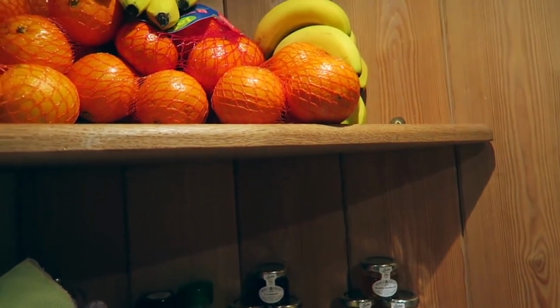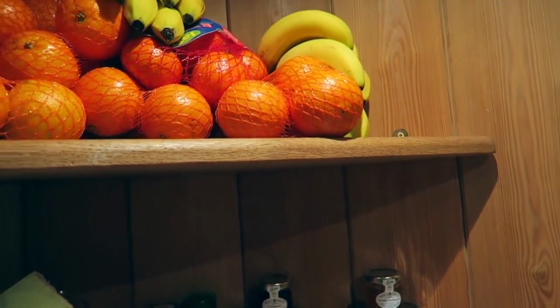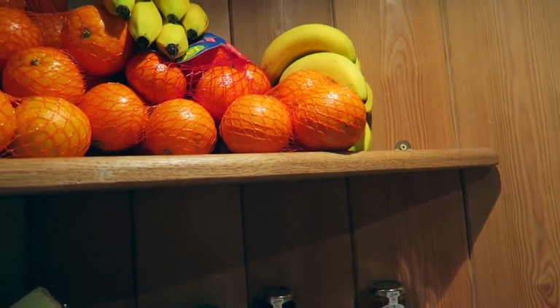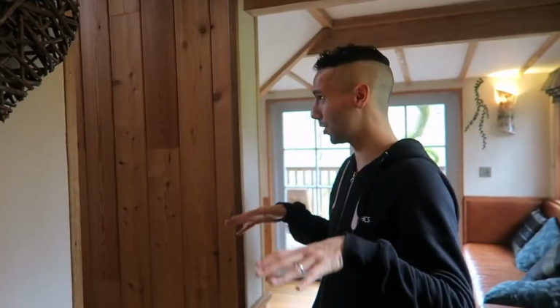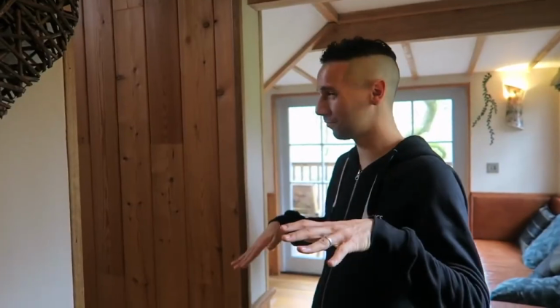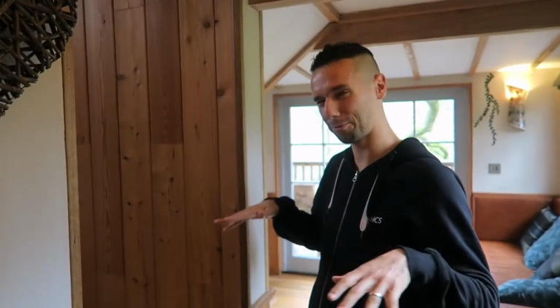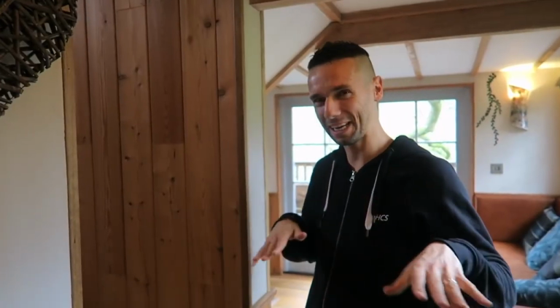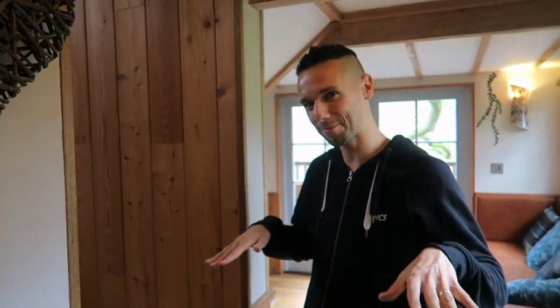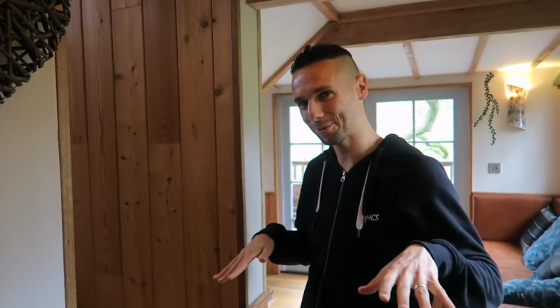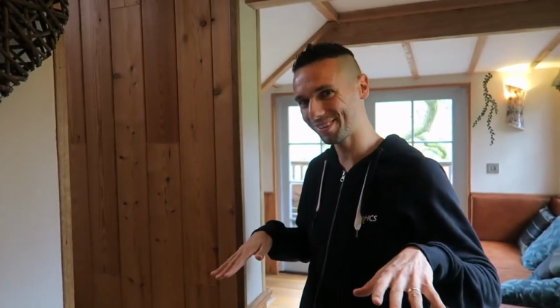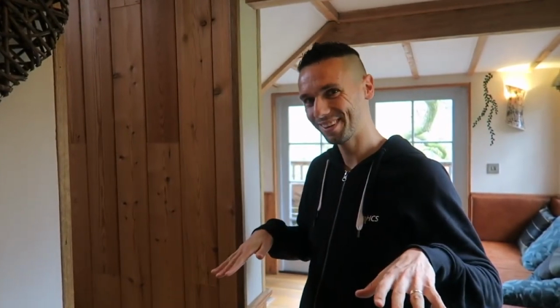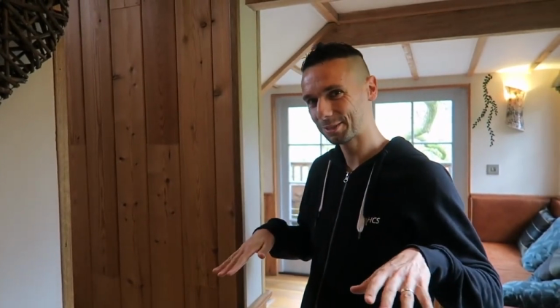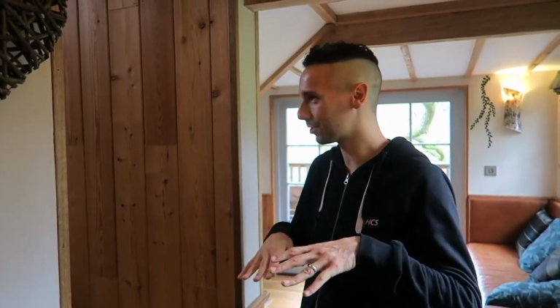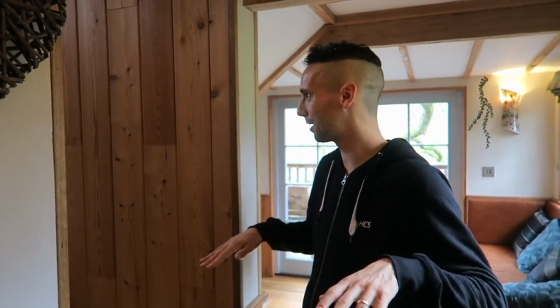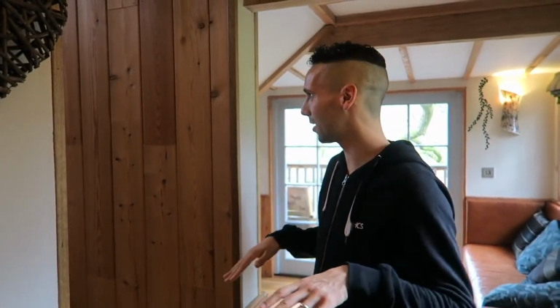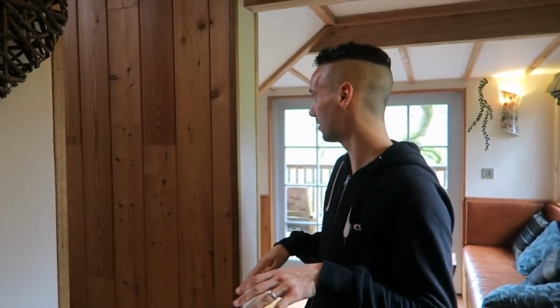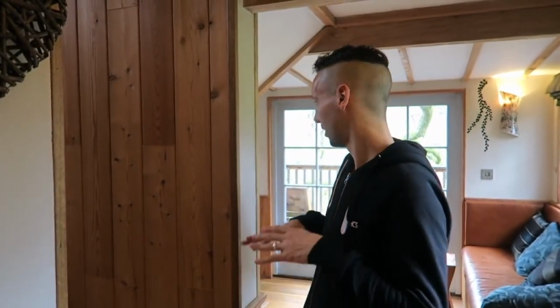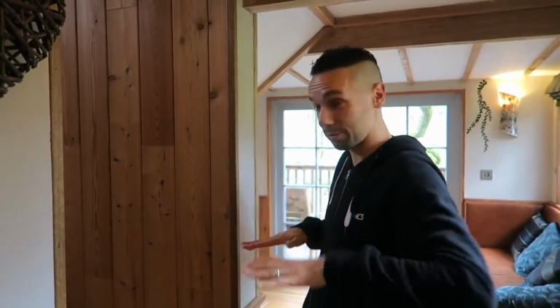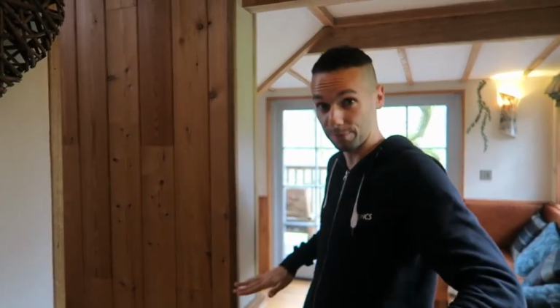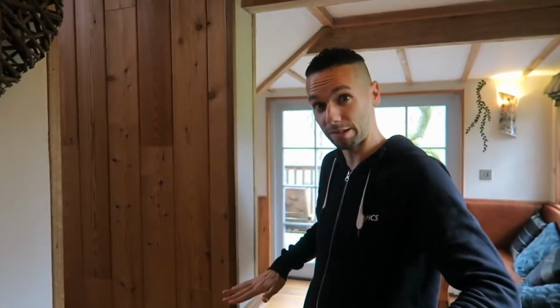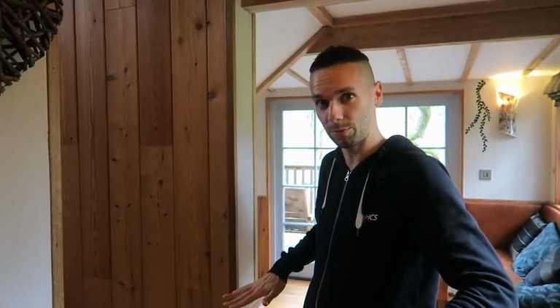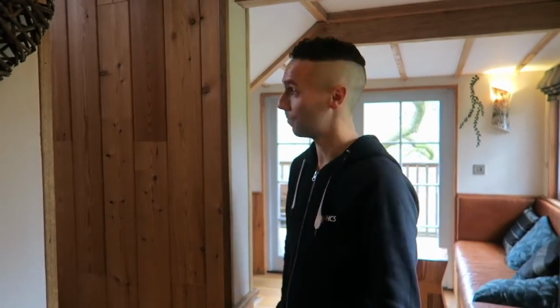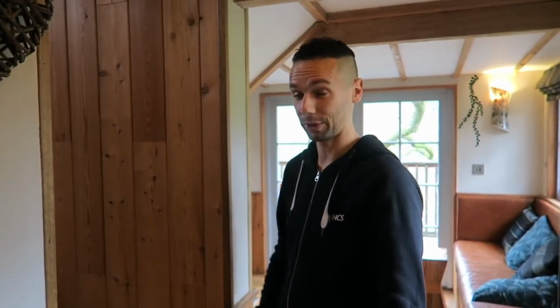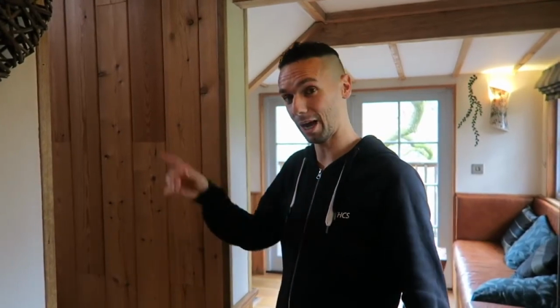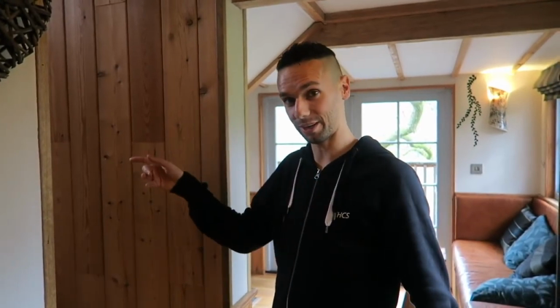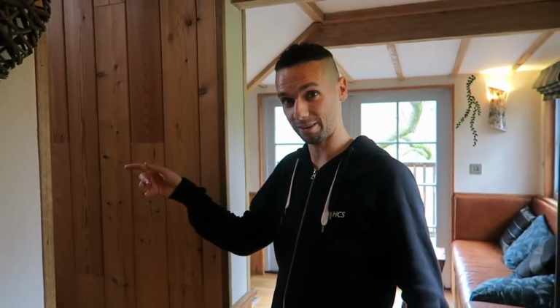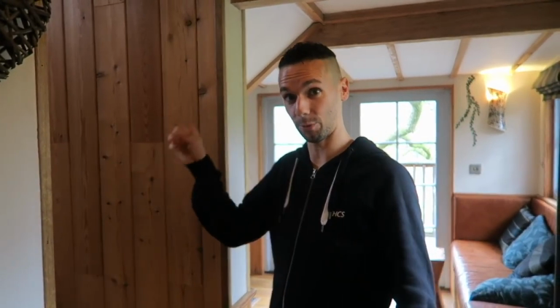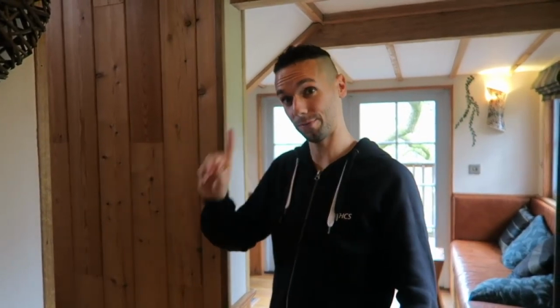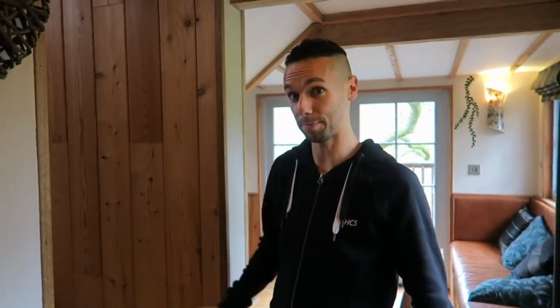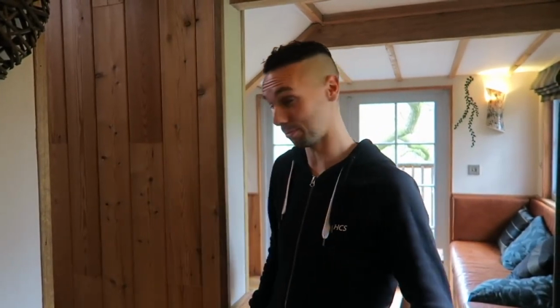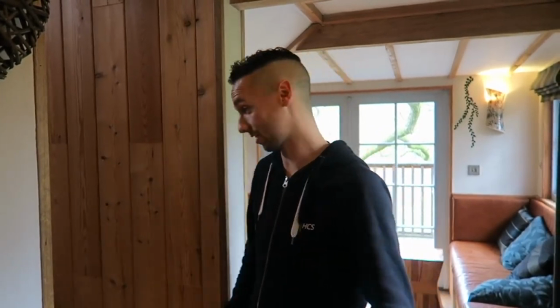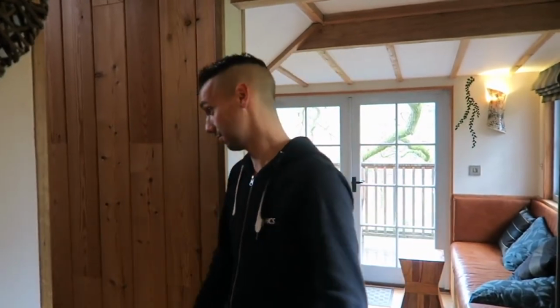There are kind of three levels to the treehouse. That was the first level, but we're going to go up to the next level now where the first bedroom is.